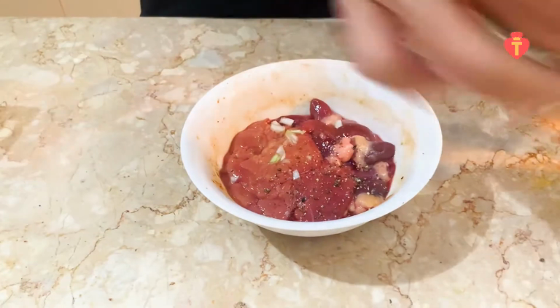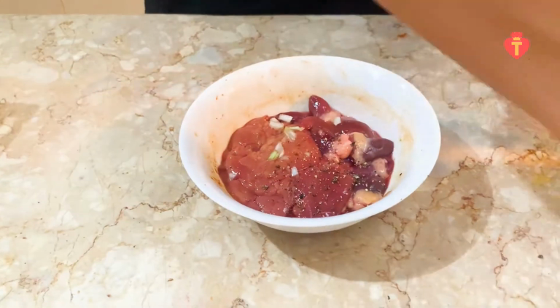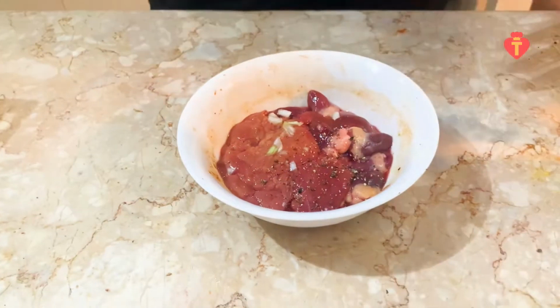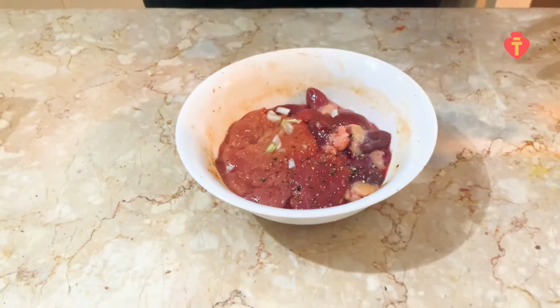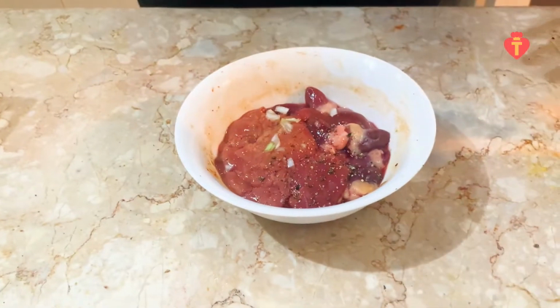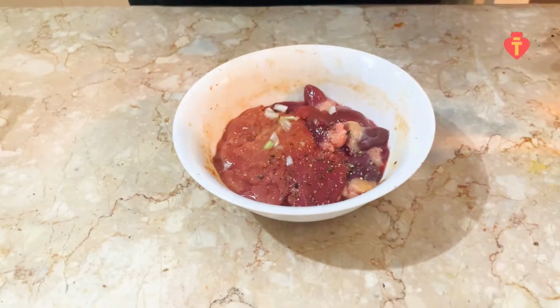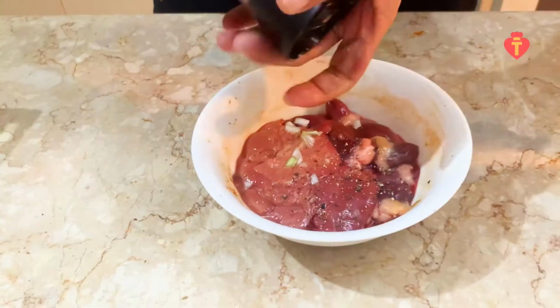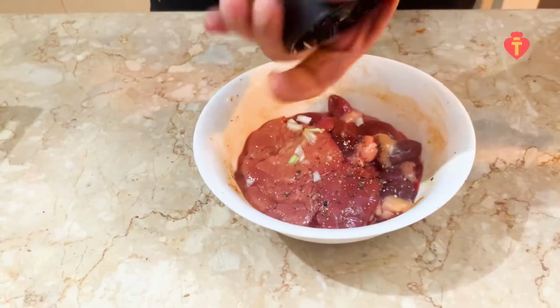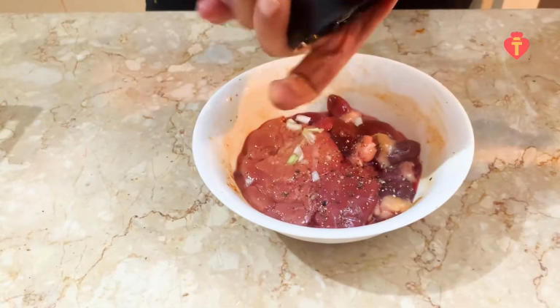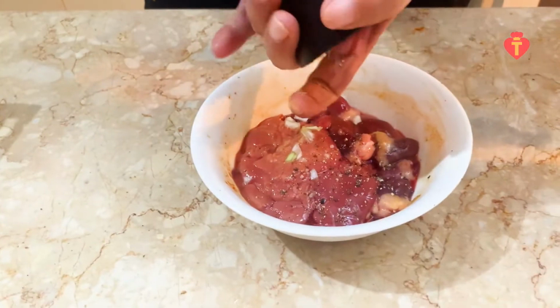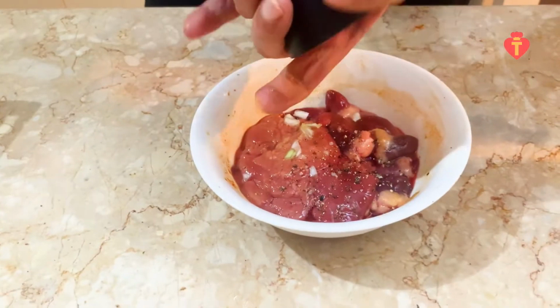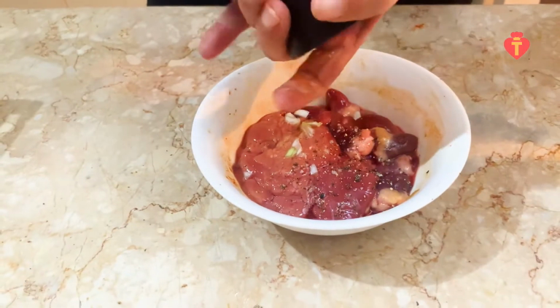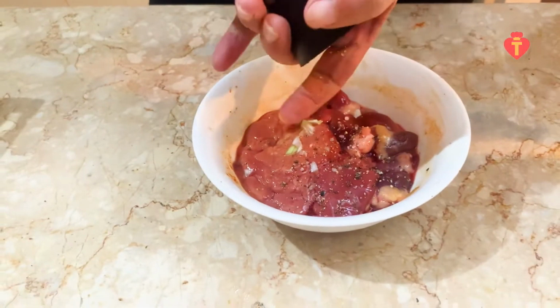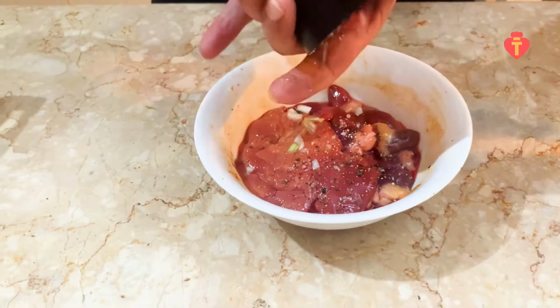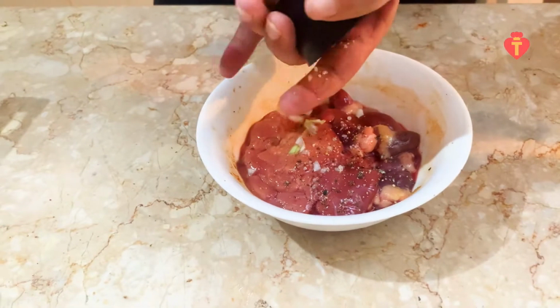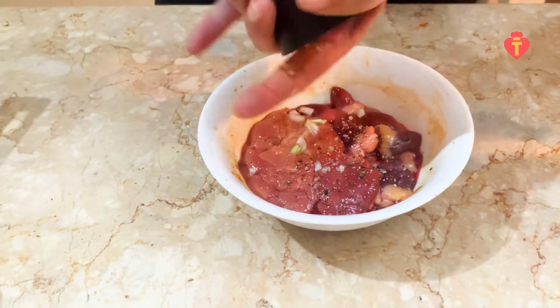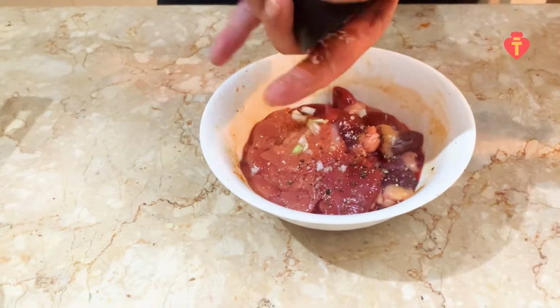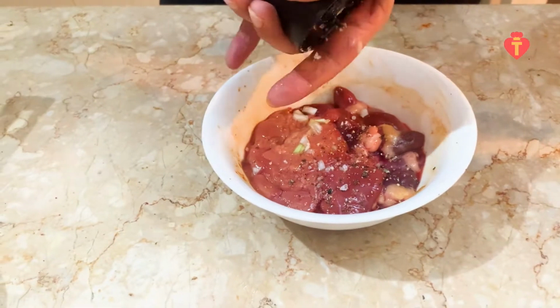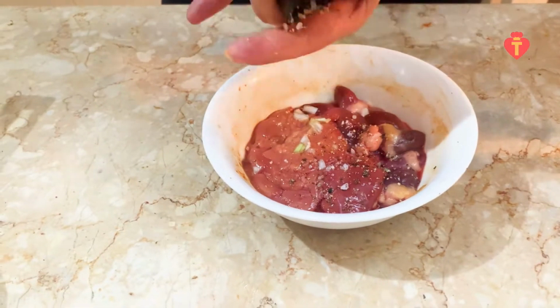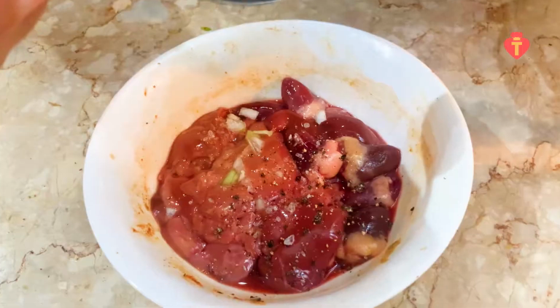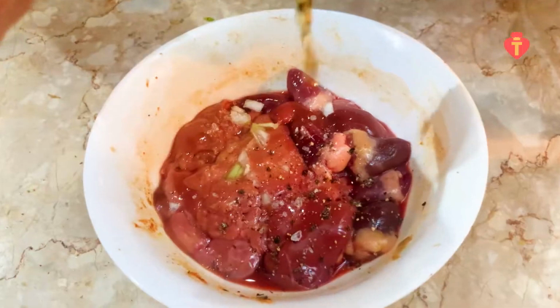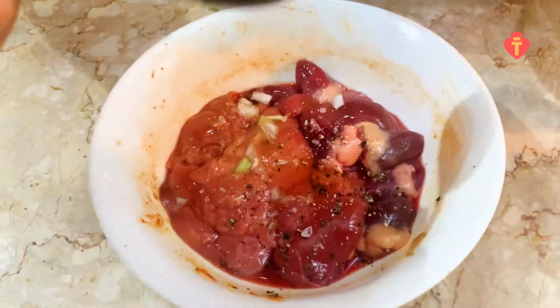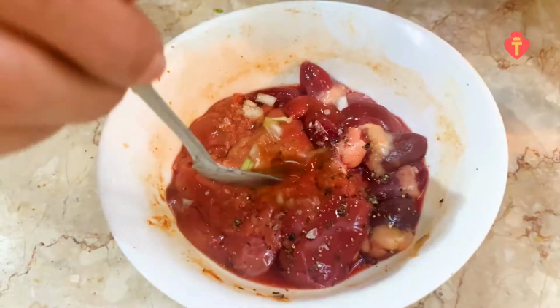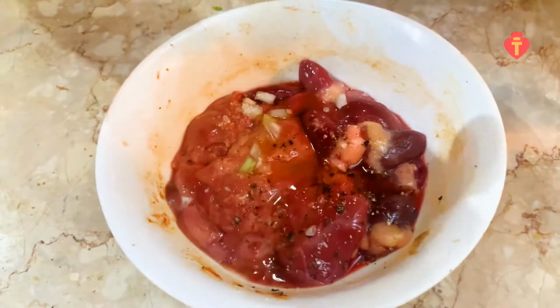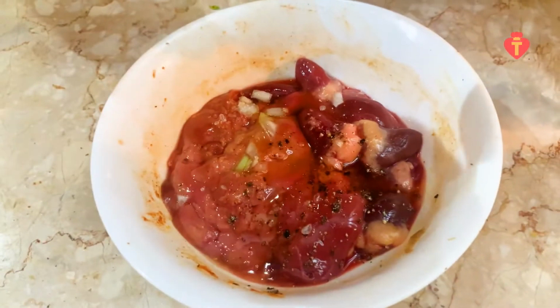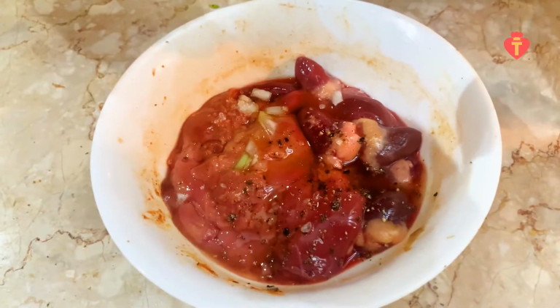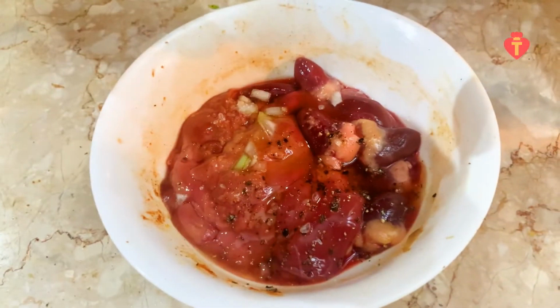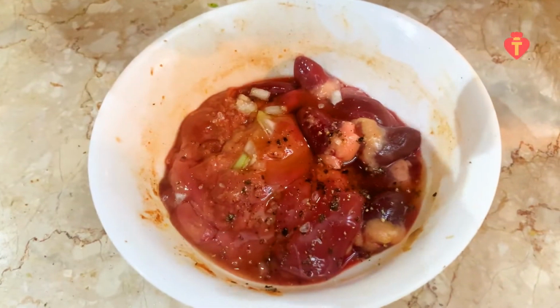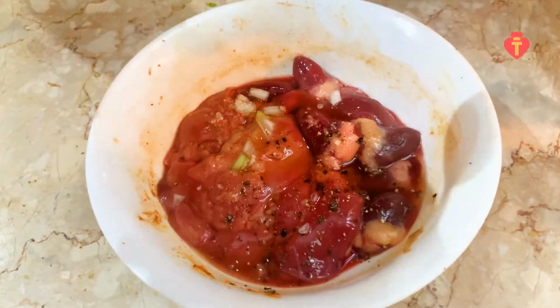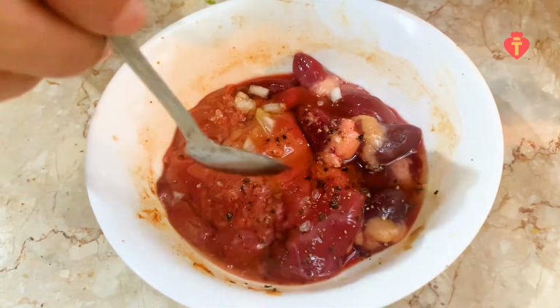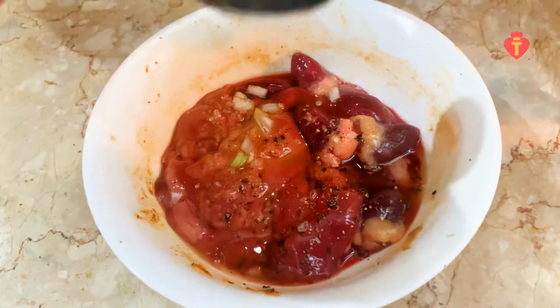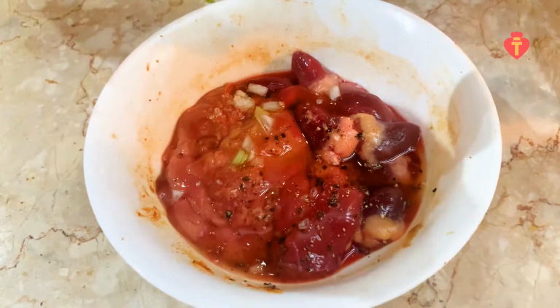Marinate the liver with salt, pepper, and 3 tsp of fish sauce.